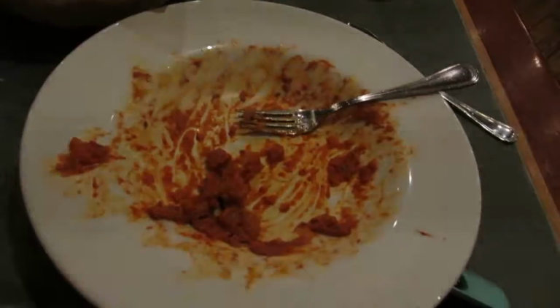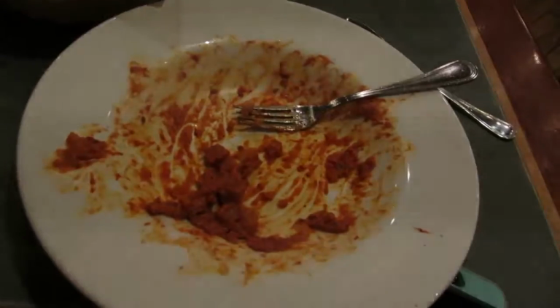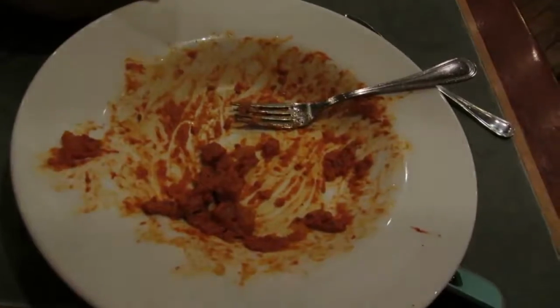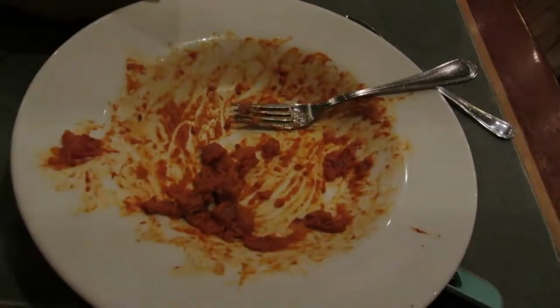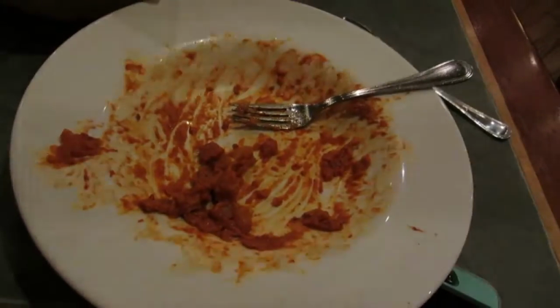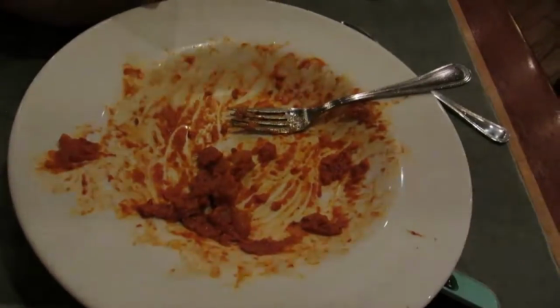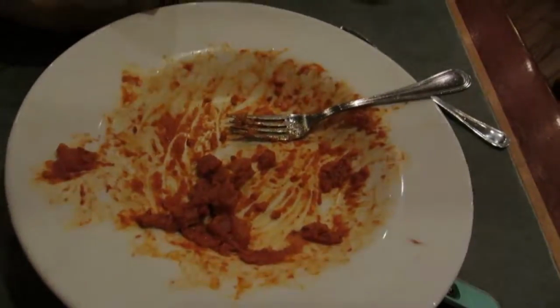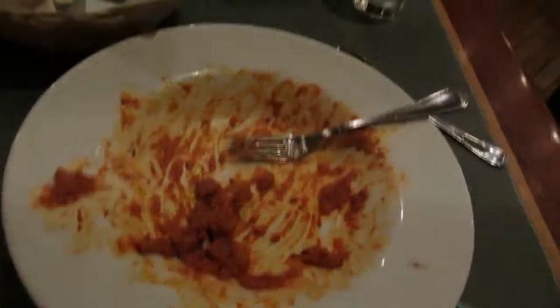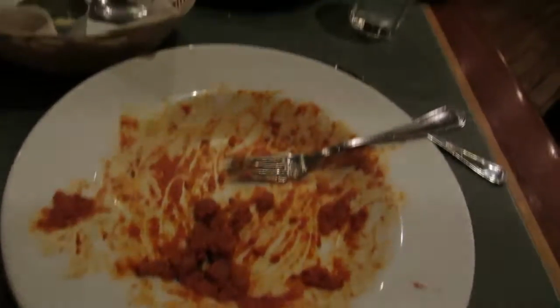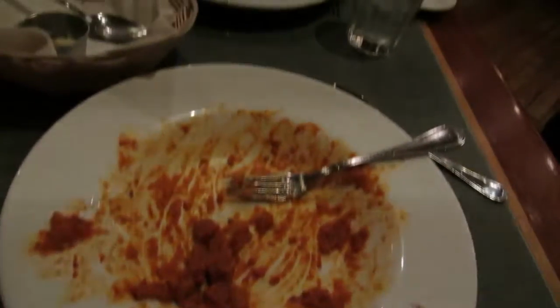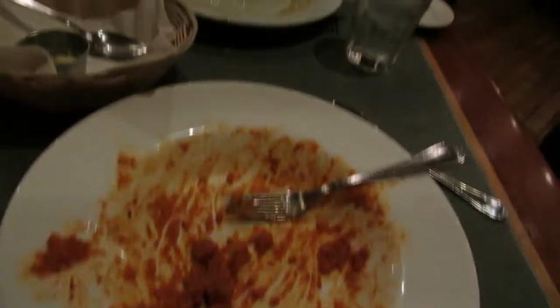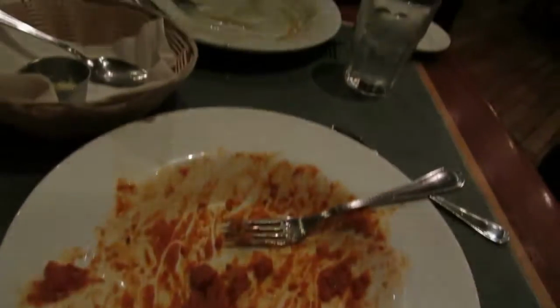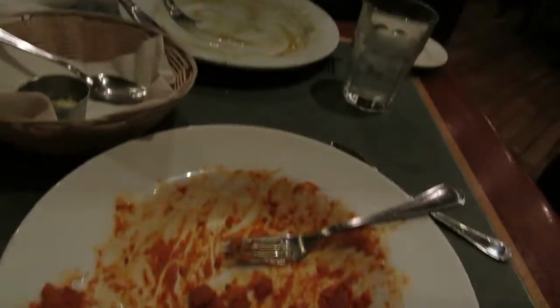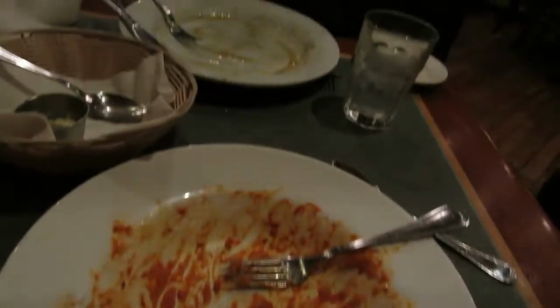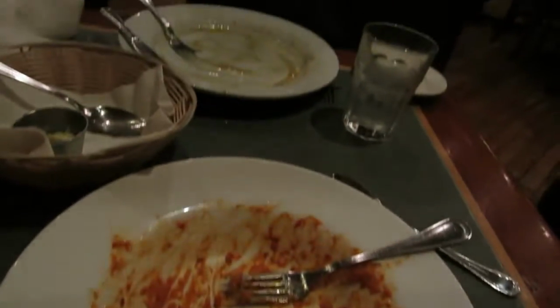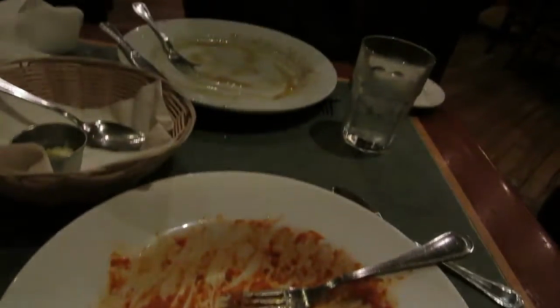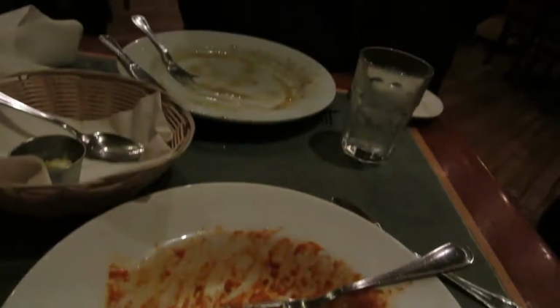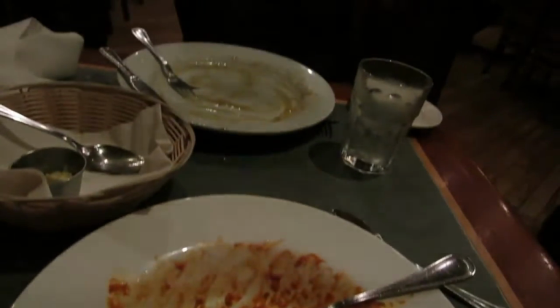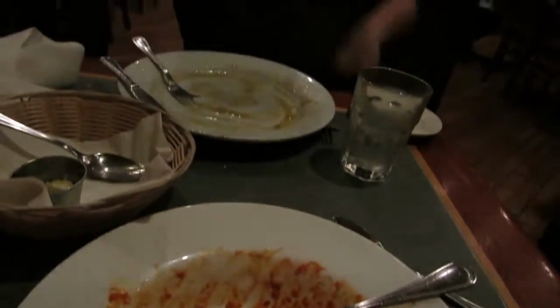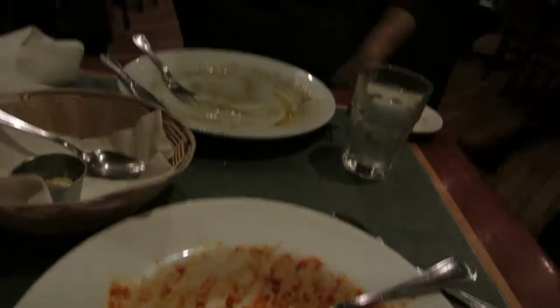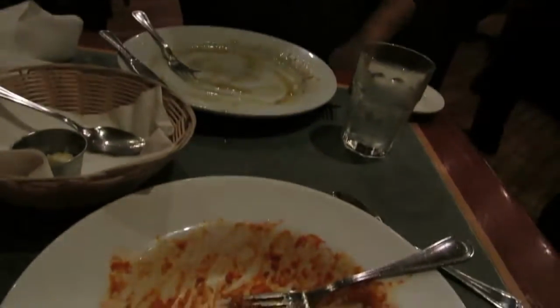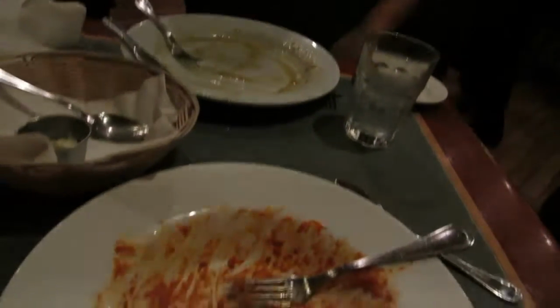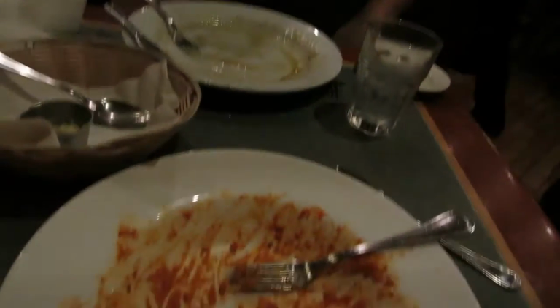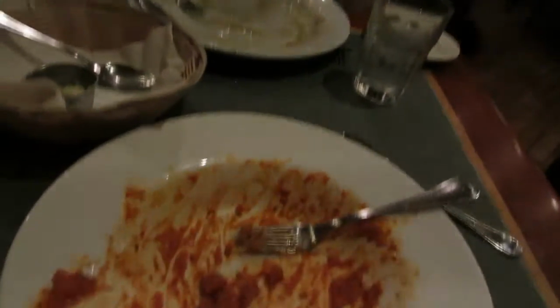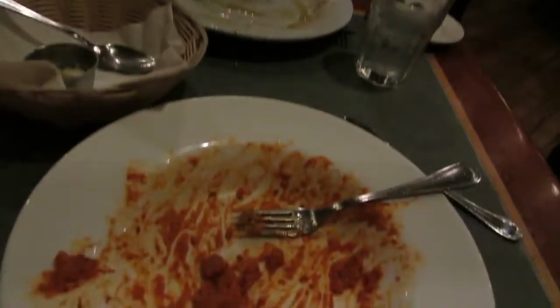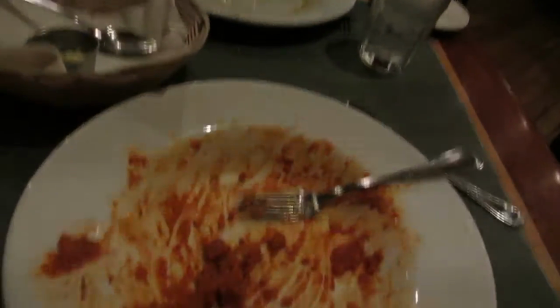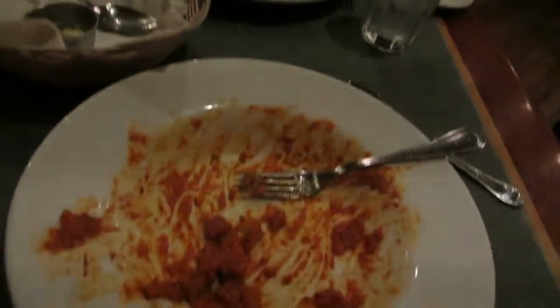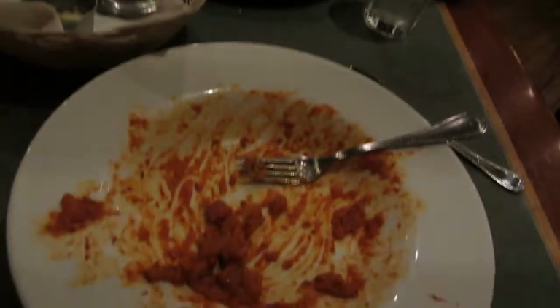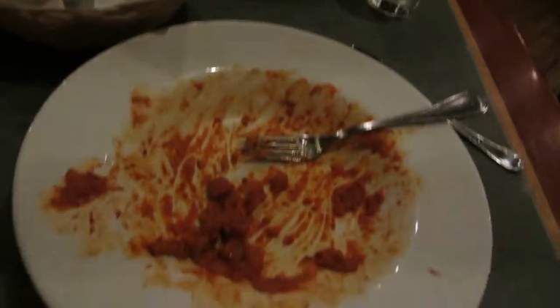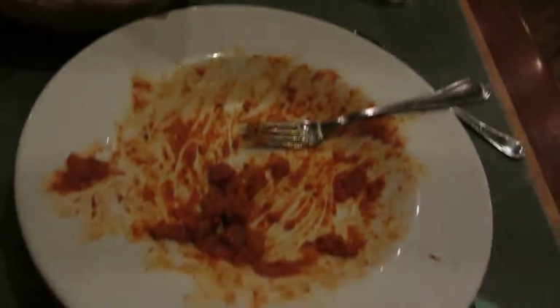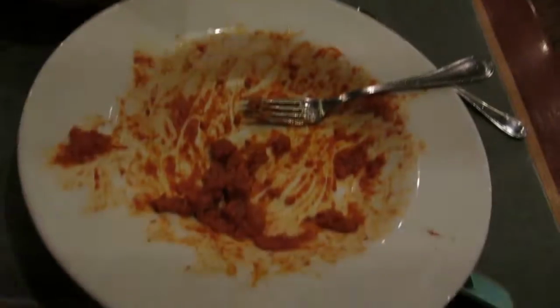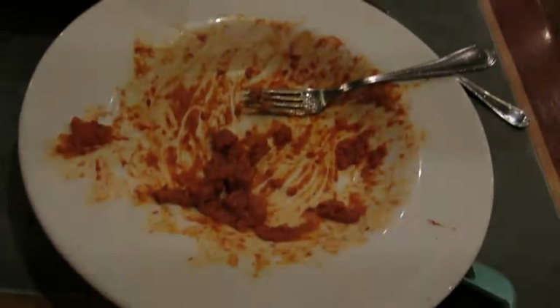As you can tell, we hated our meals. We didn't like them at all. Not even a little bit.